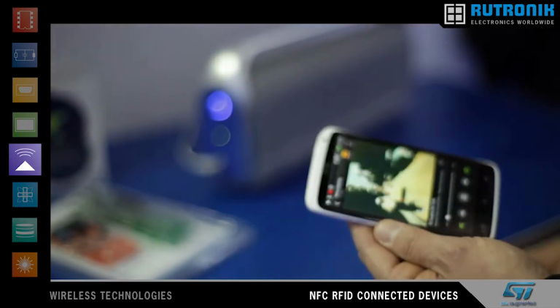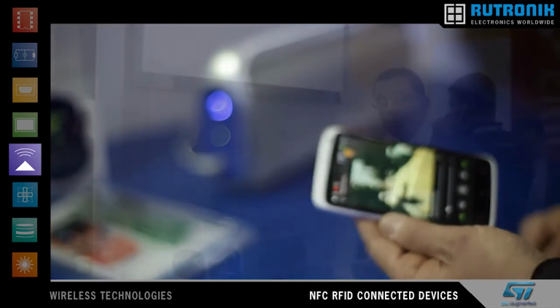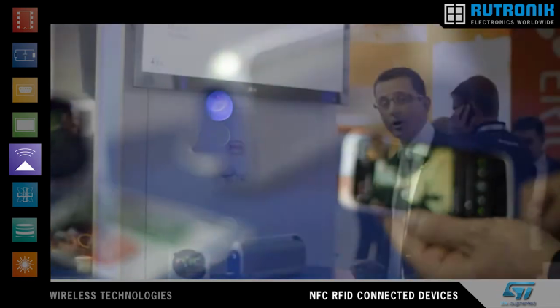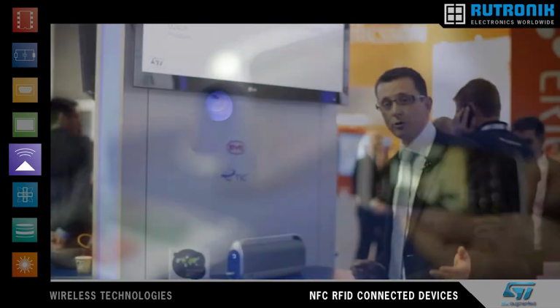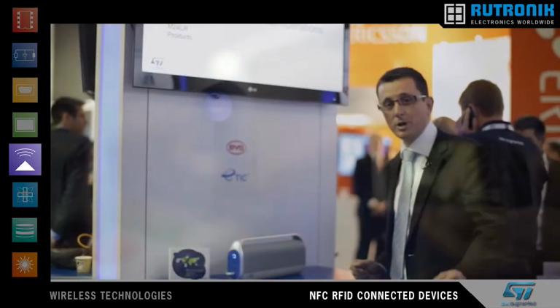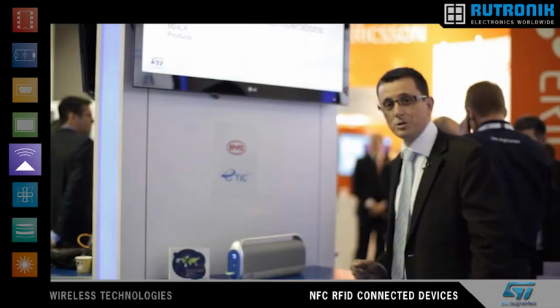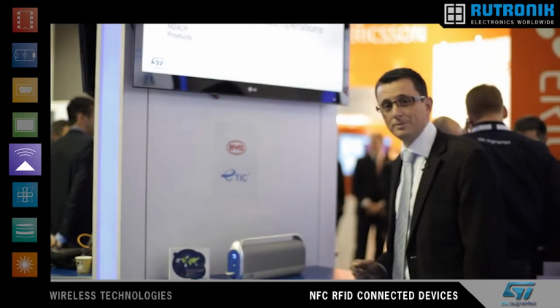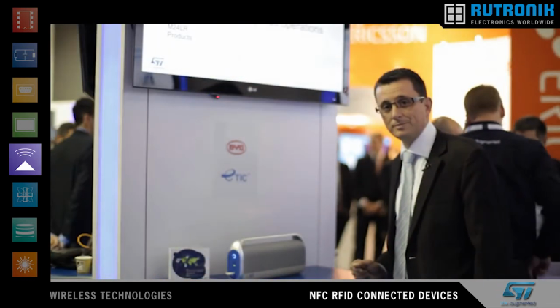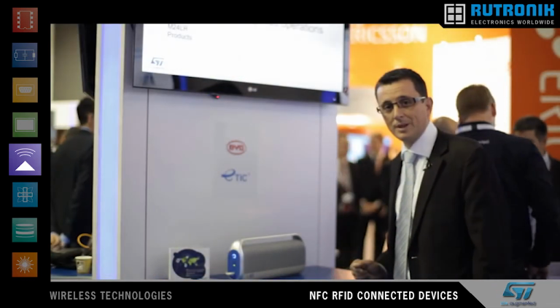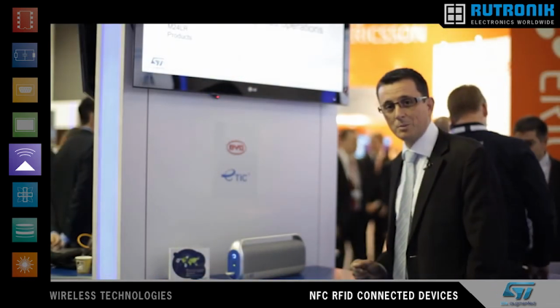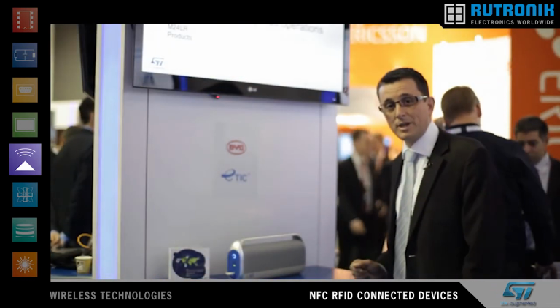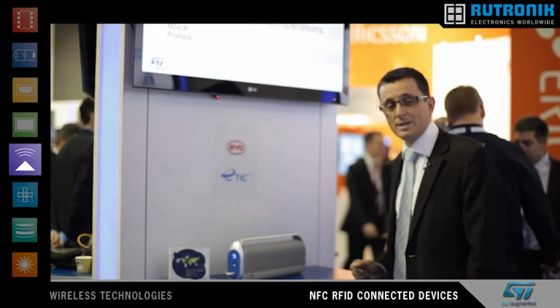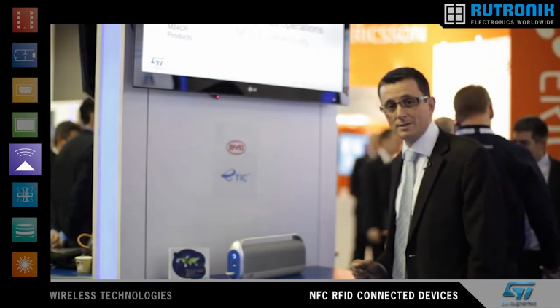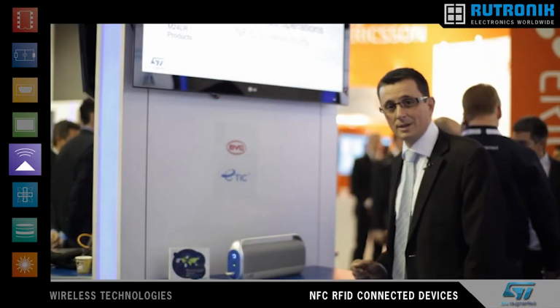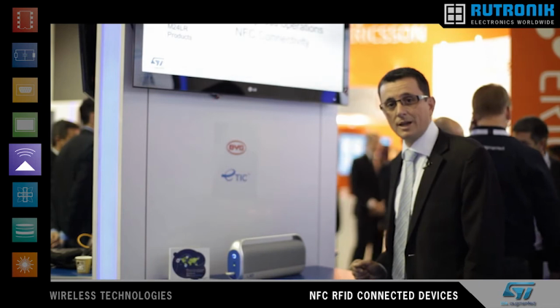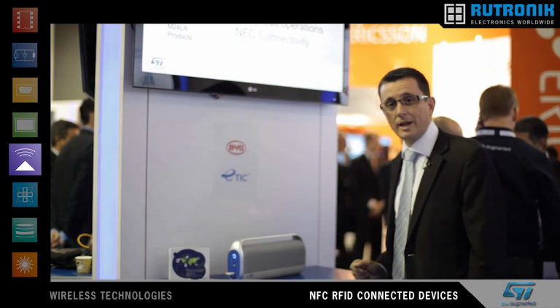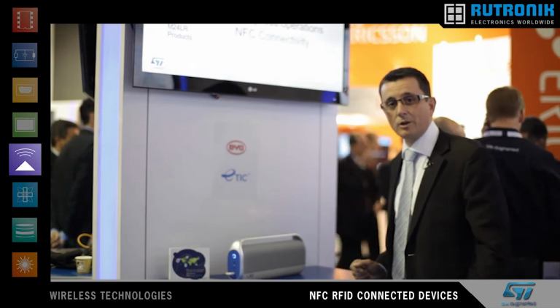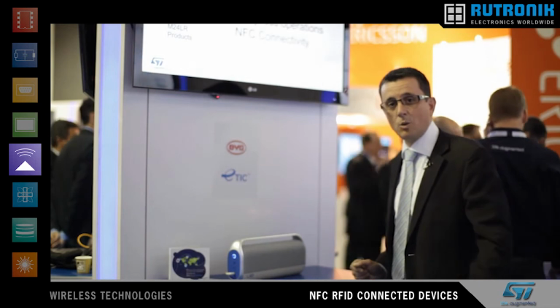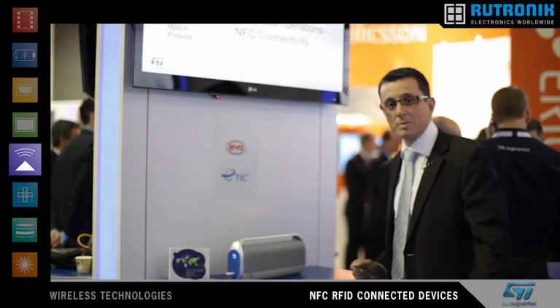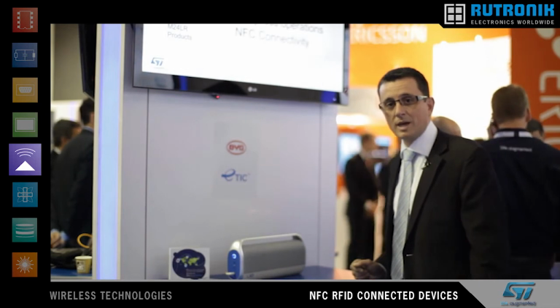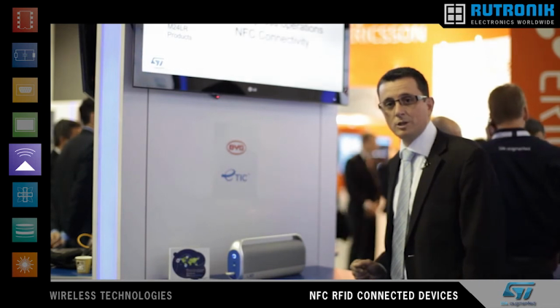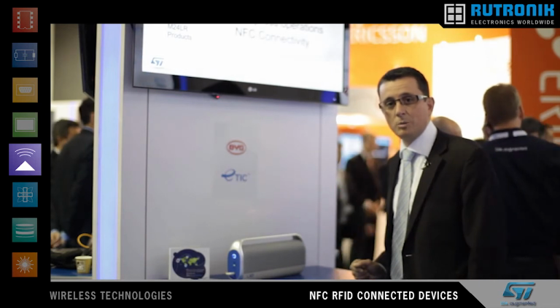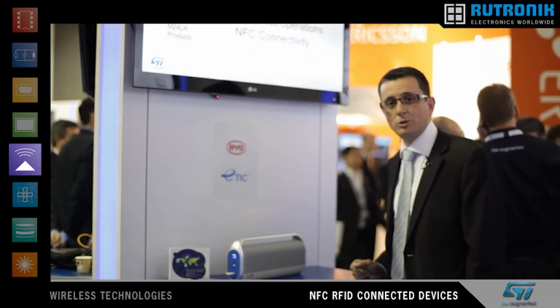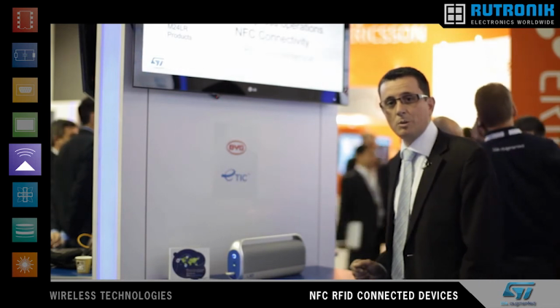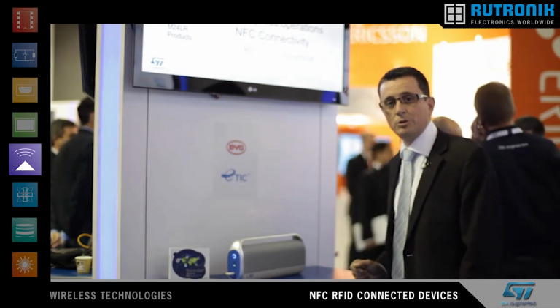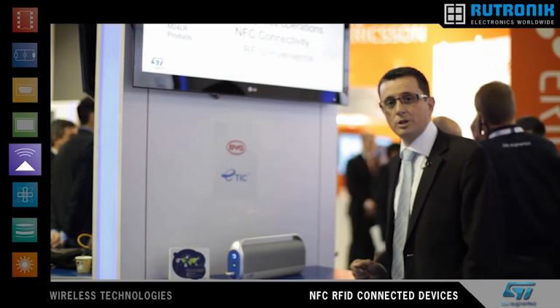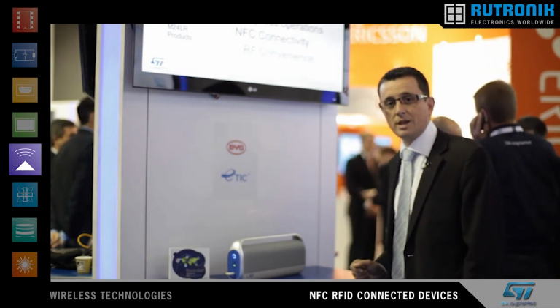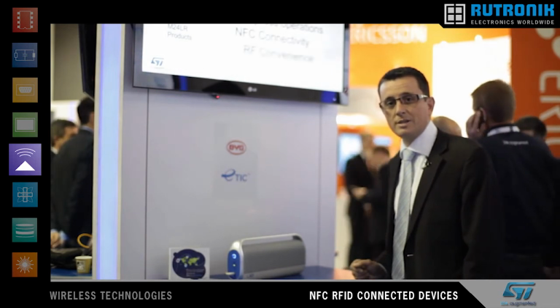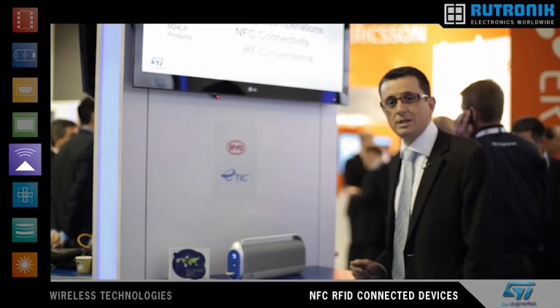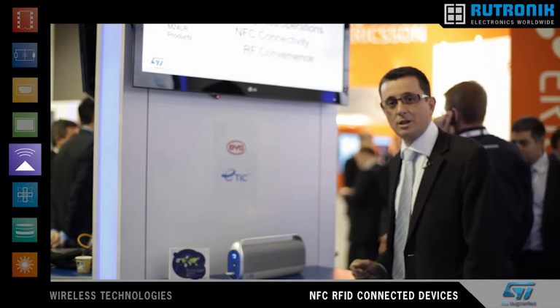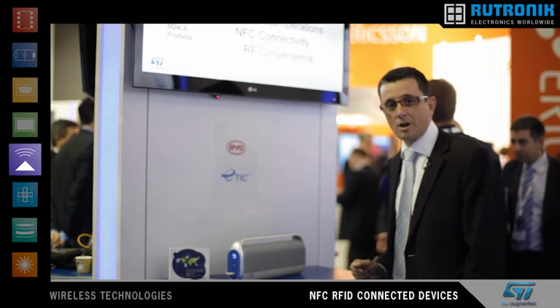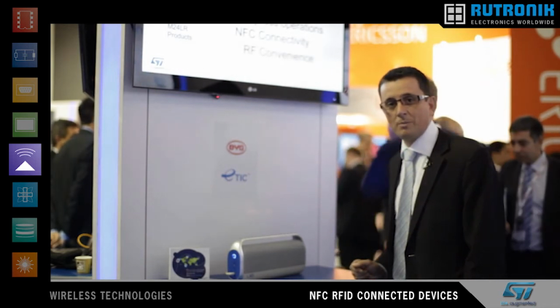For more information, please visit our website at www.st.com.